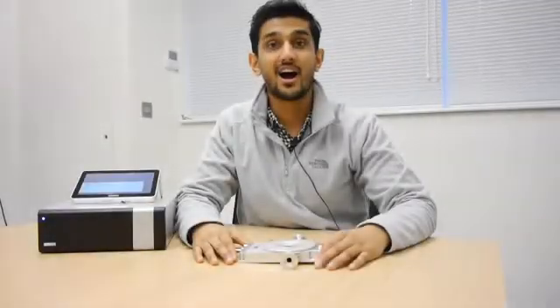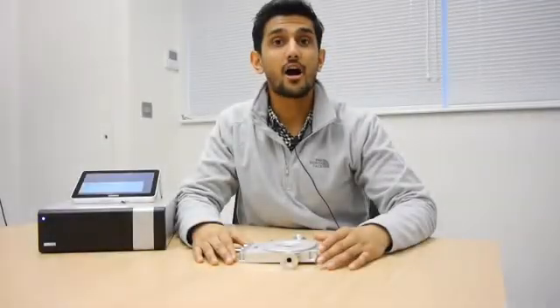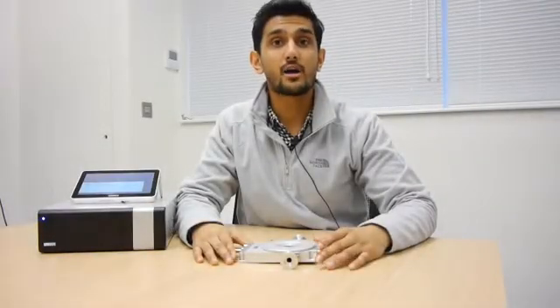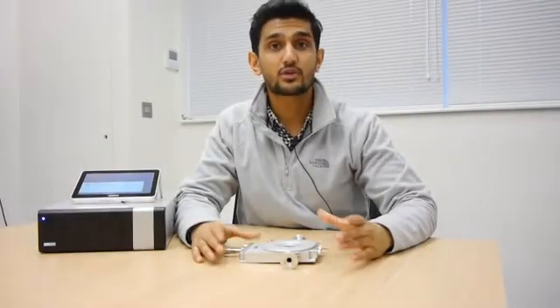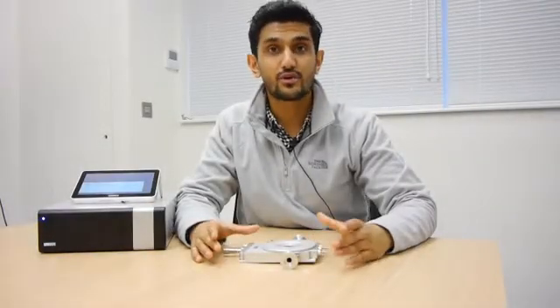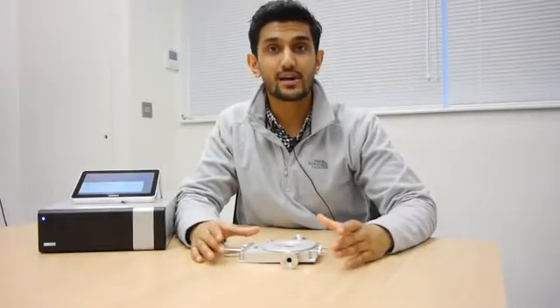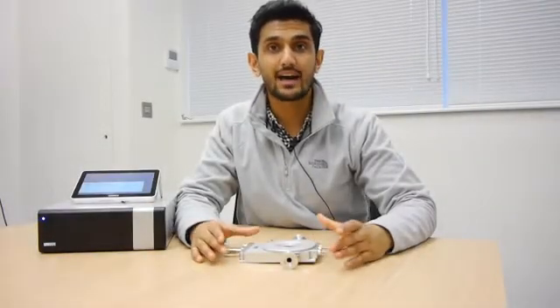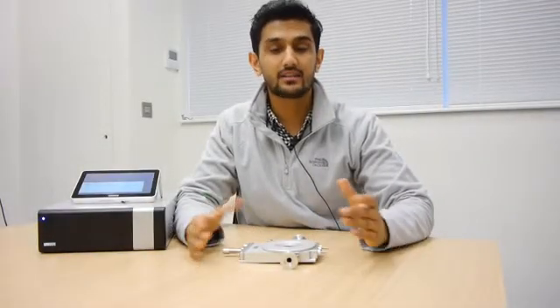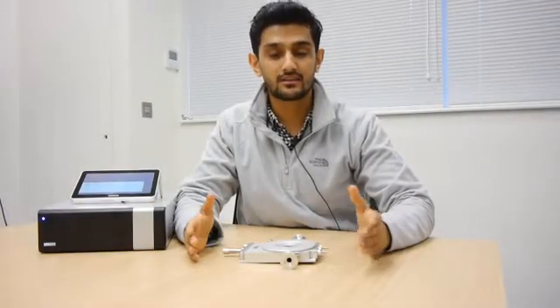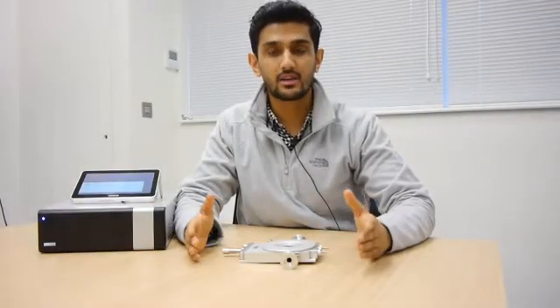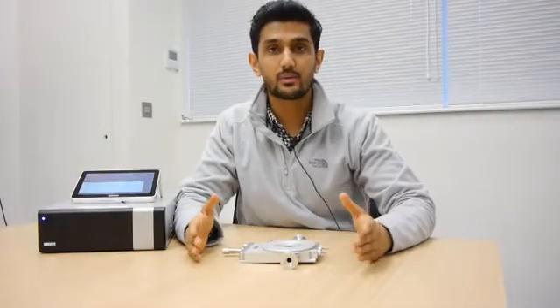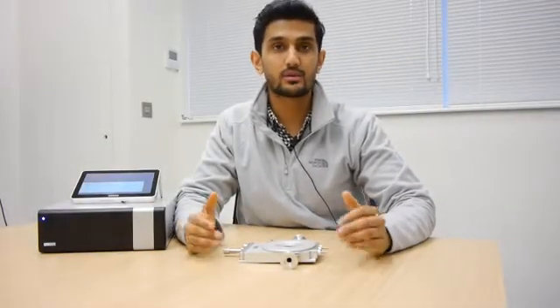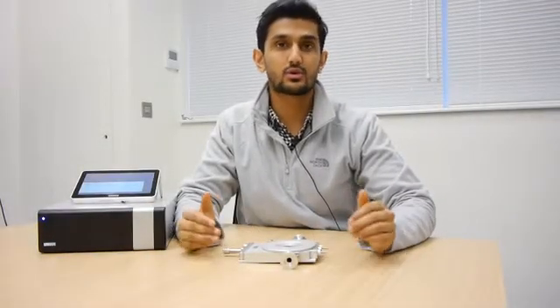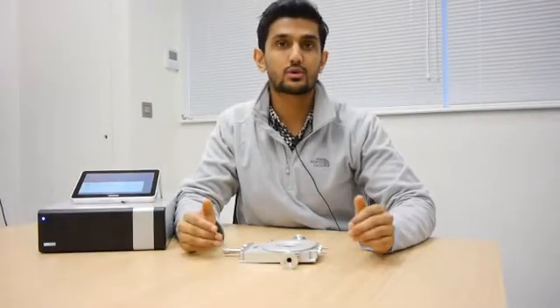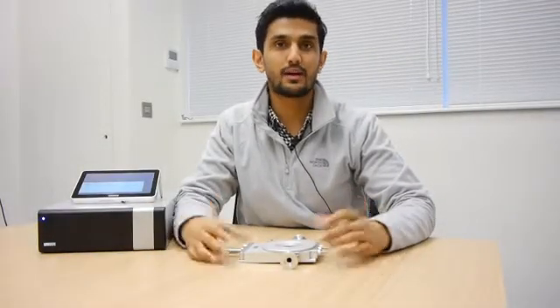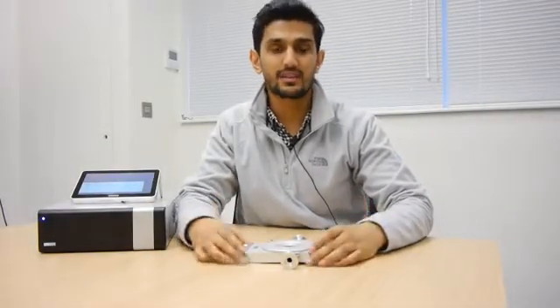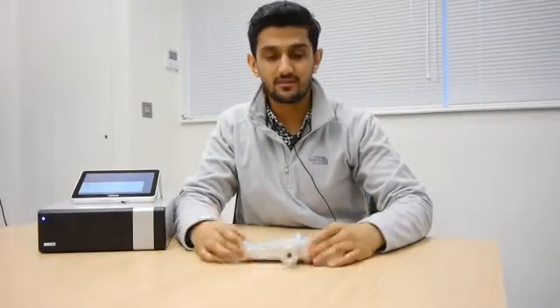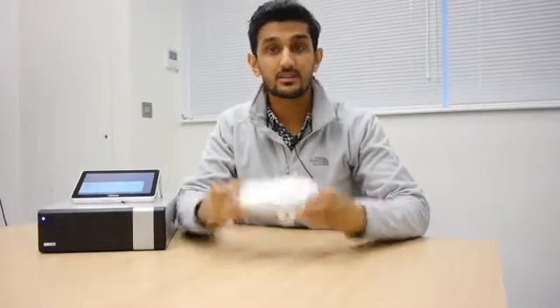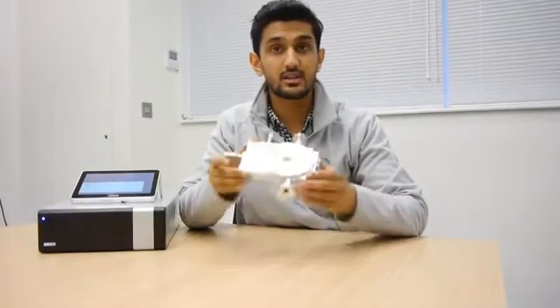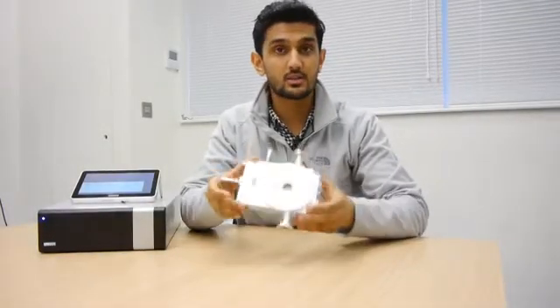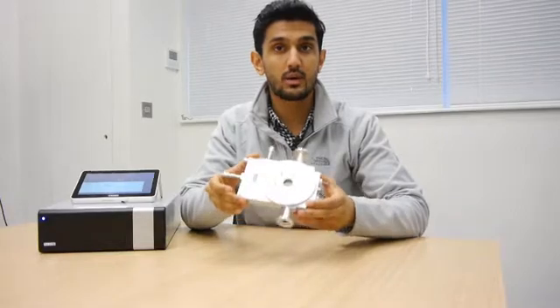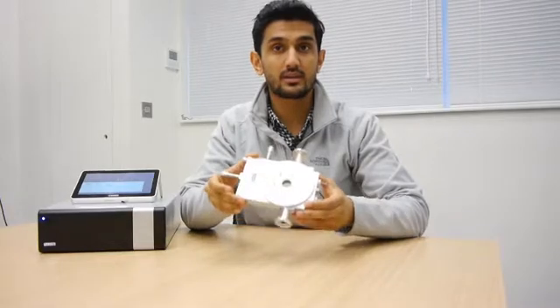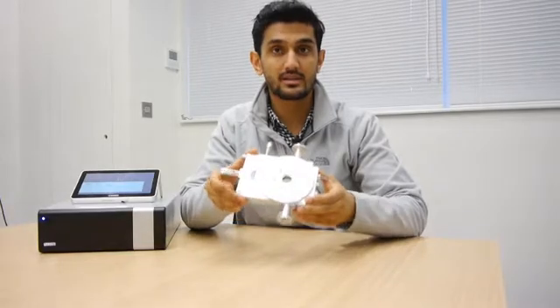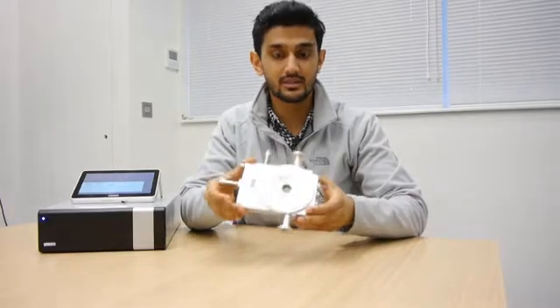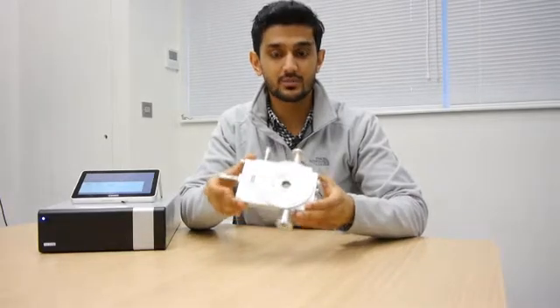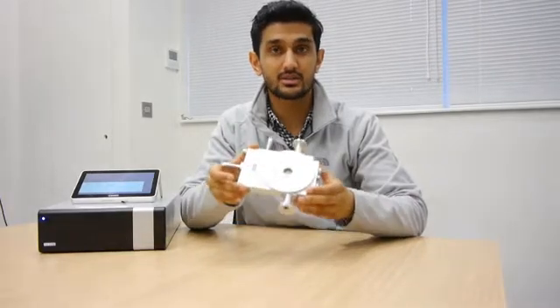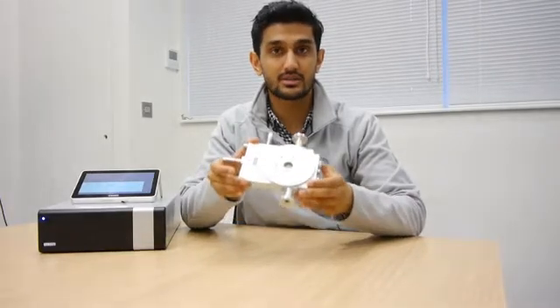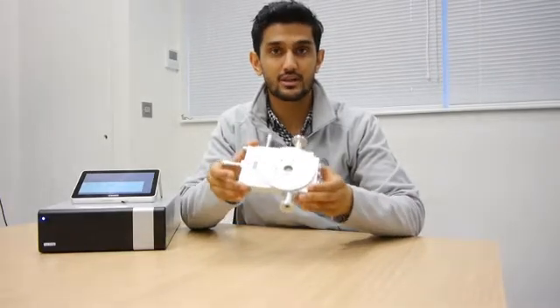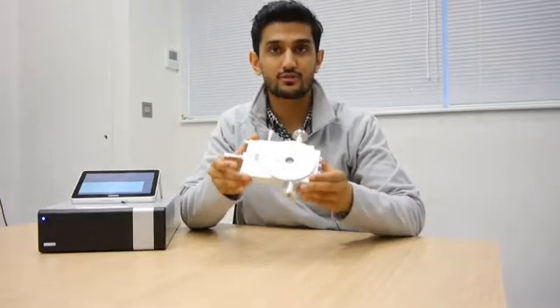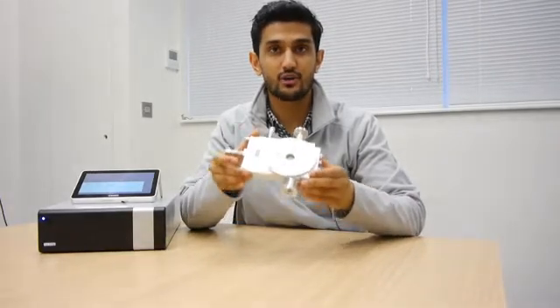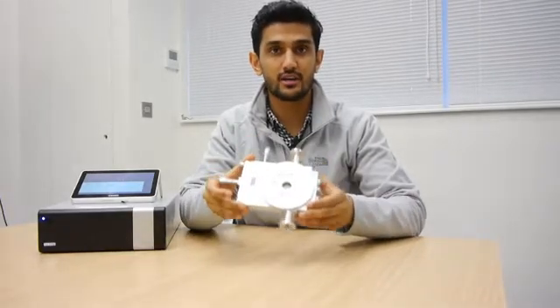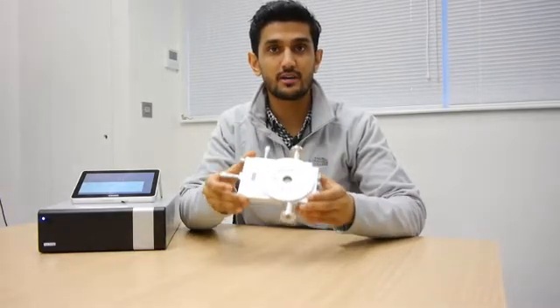Hi, I'm Shrey, and in this video we're going to talk about the FDCS196, which is the stage I've got over here.